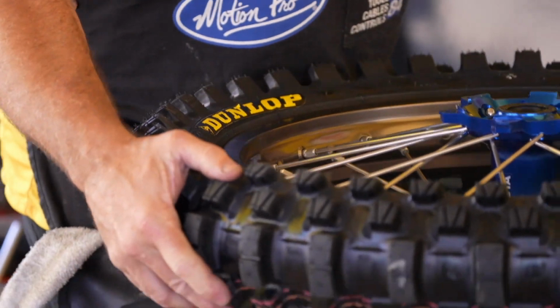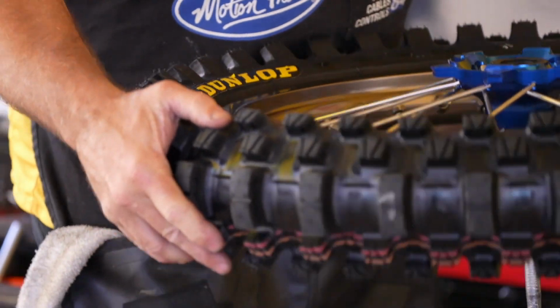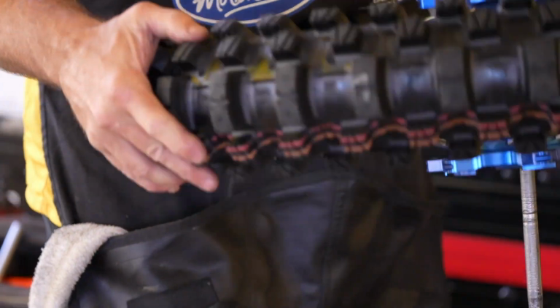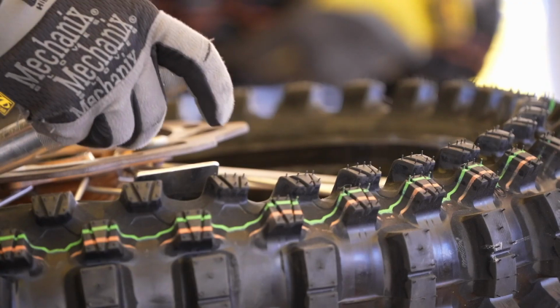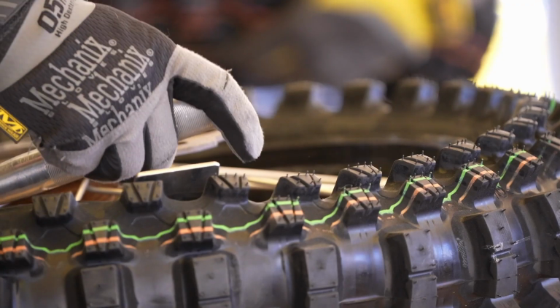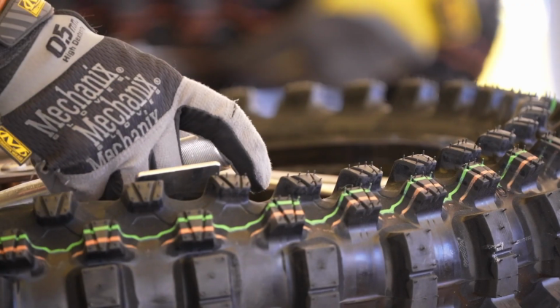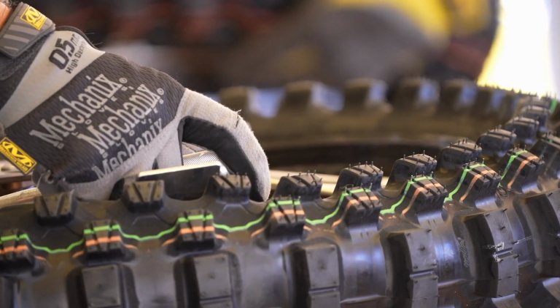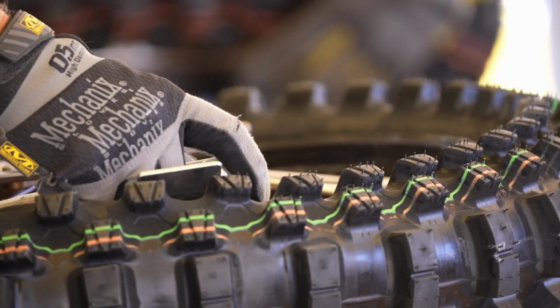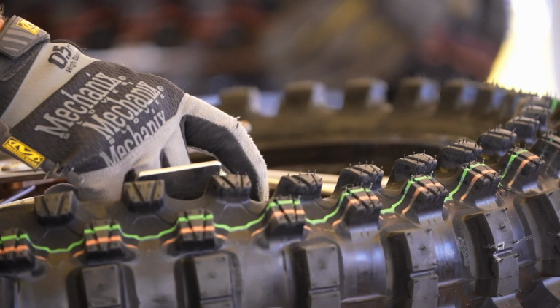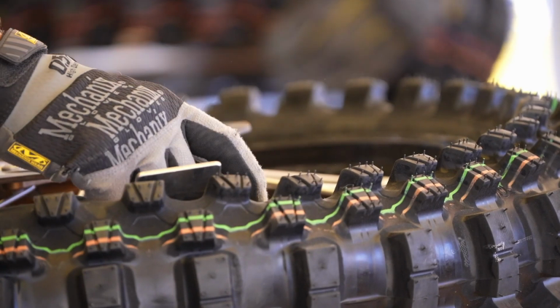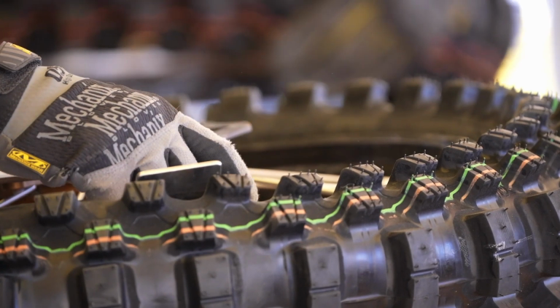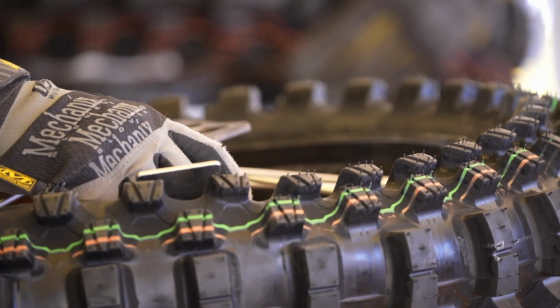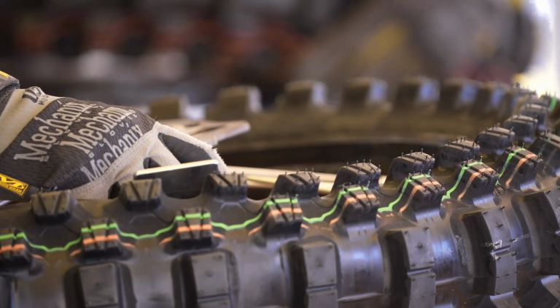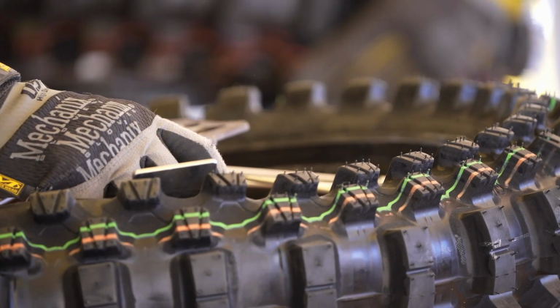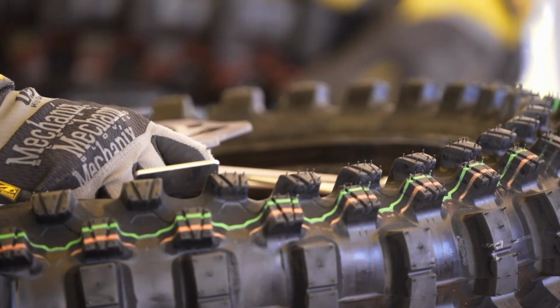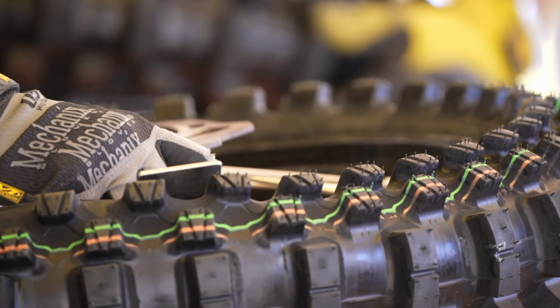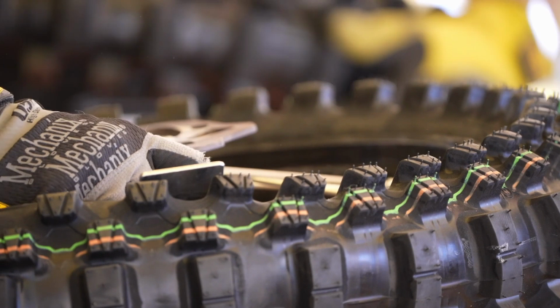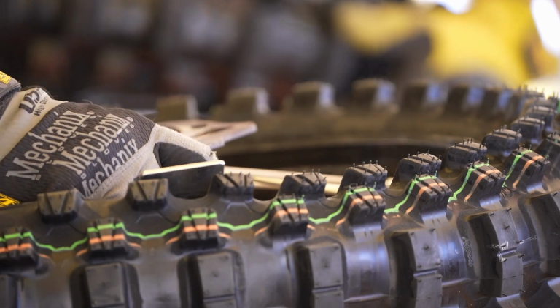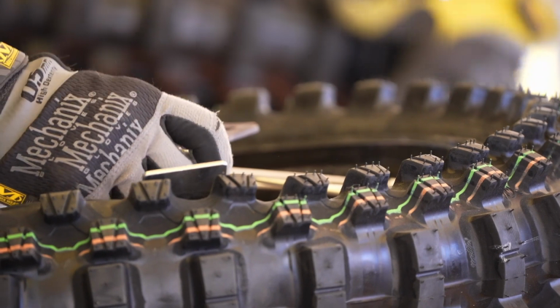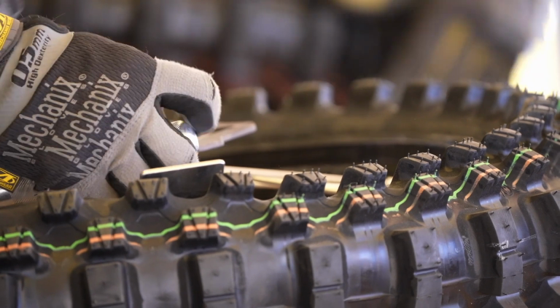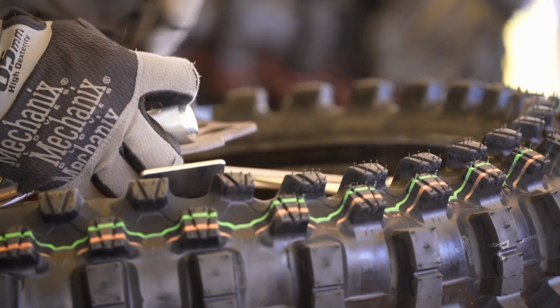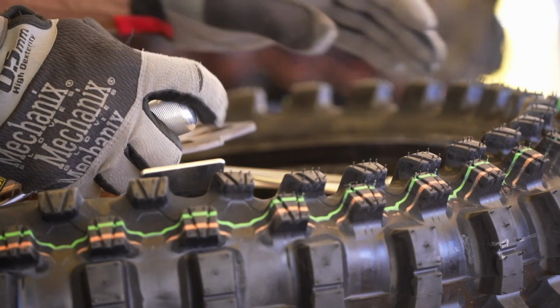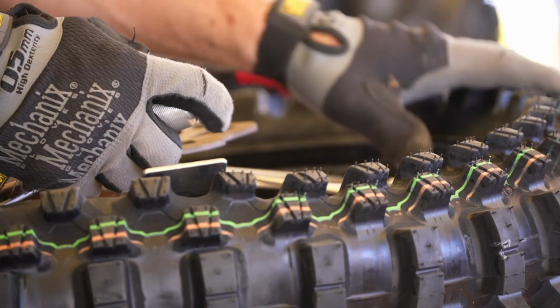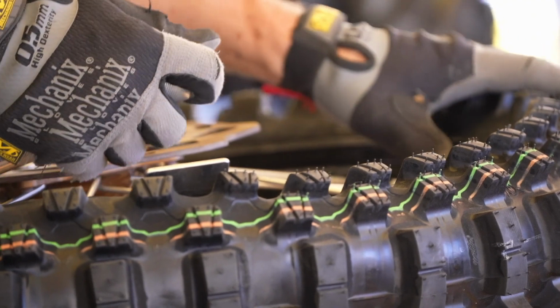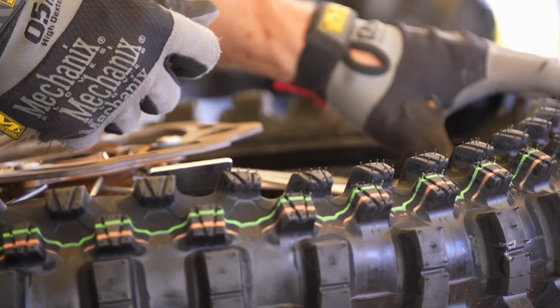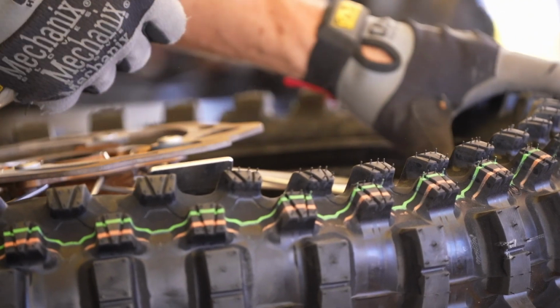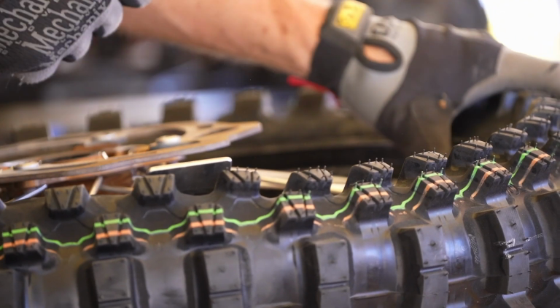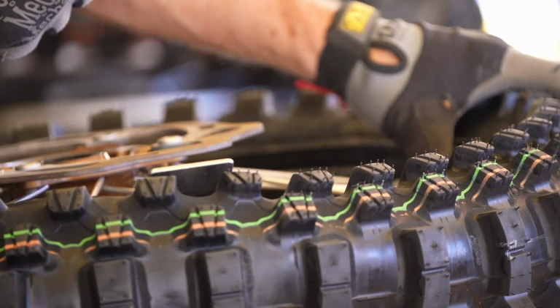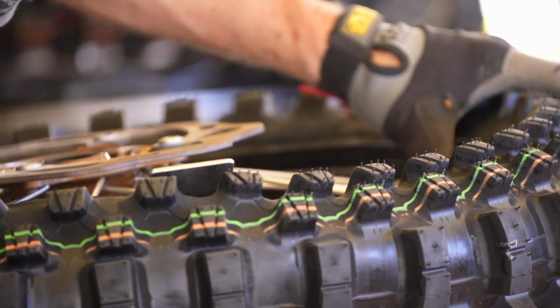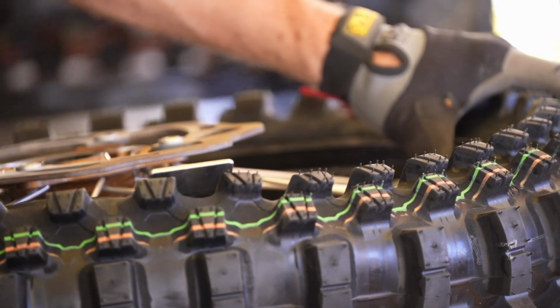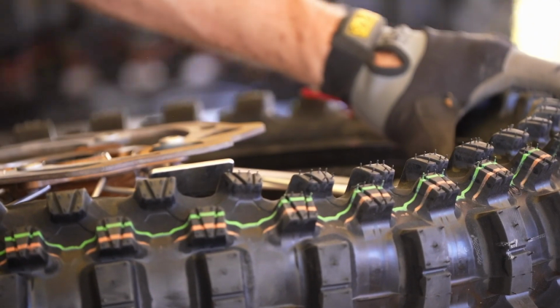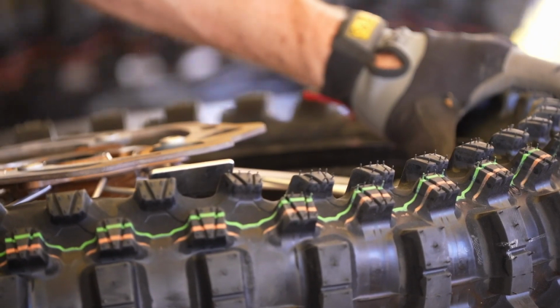It's got a new tread pattern, better grip, better mud evacuation — as they call it — so it sheds the dirt better.